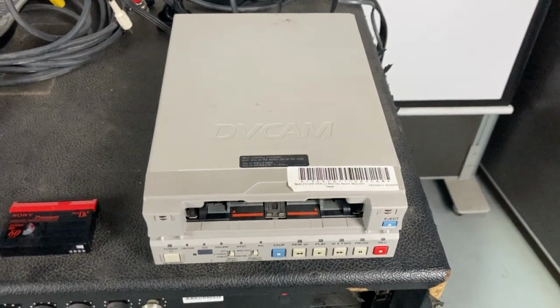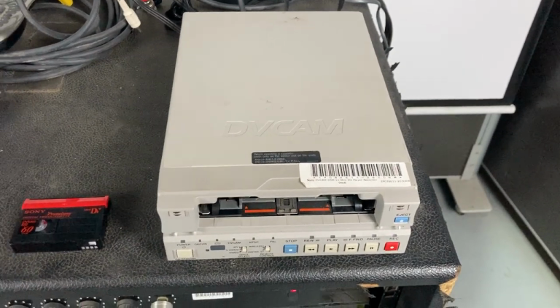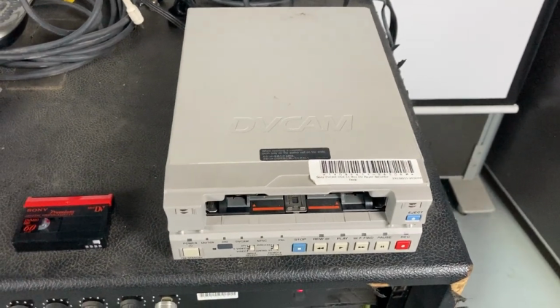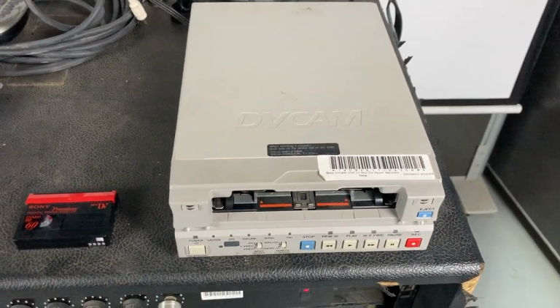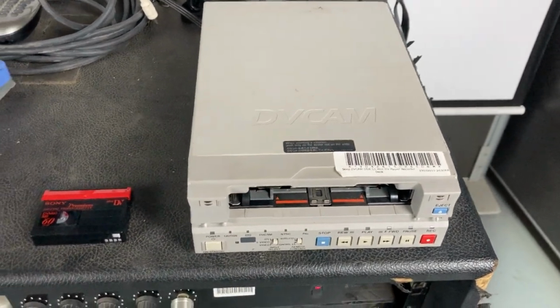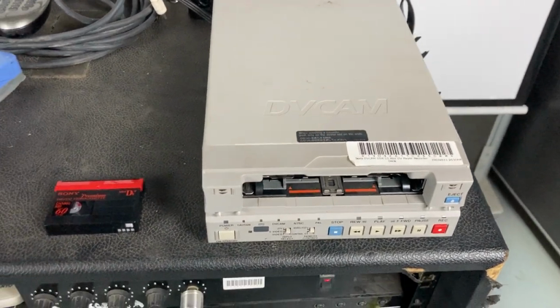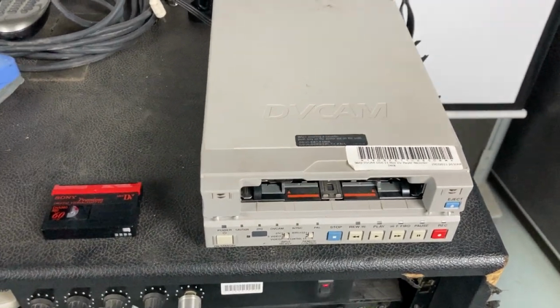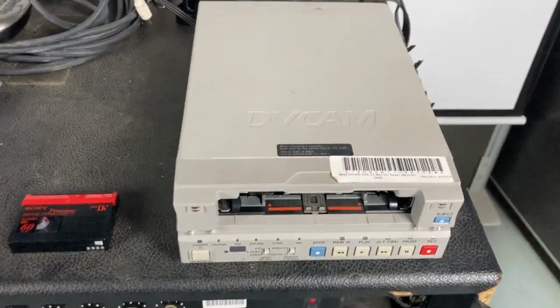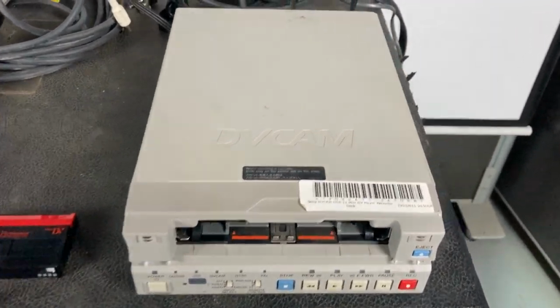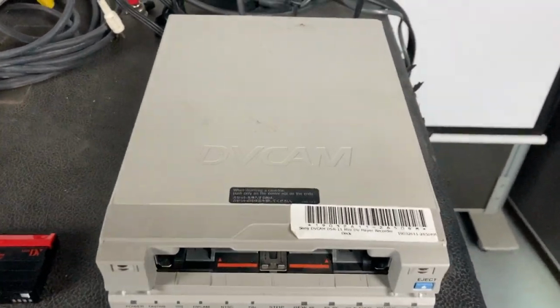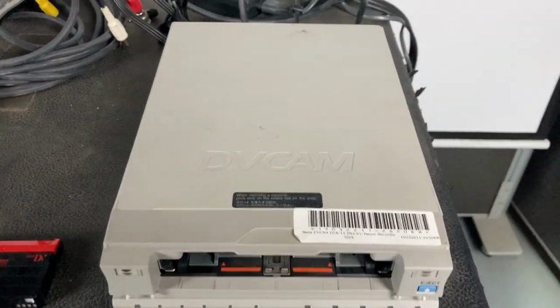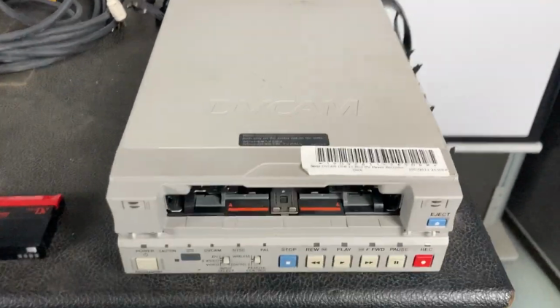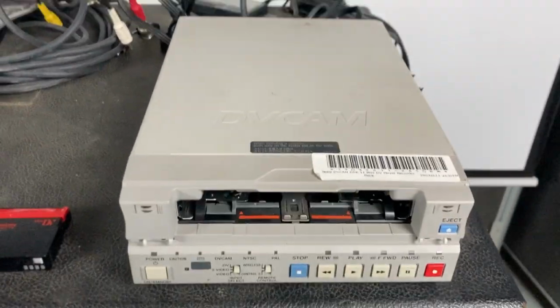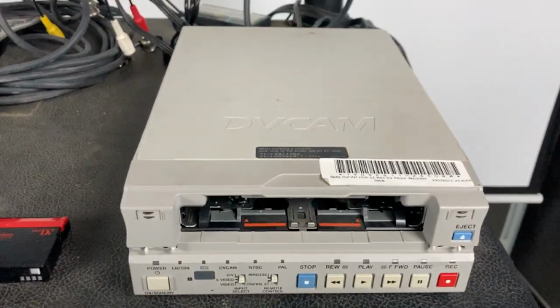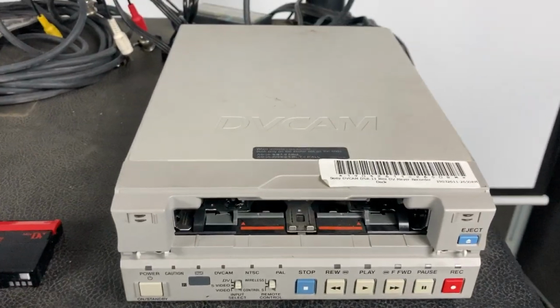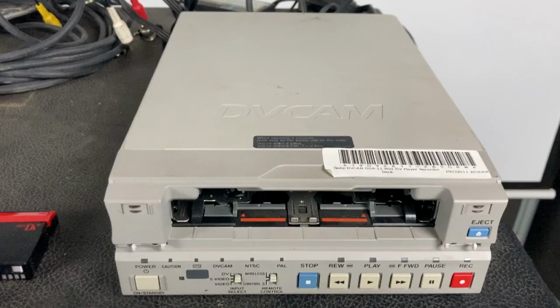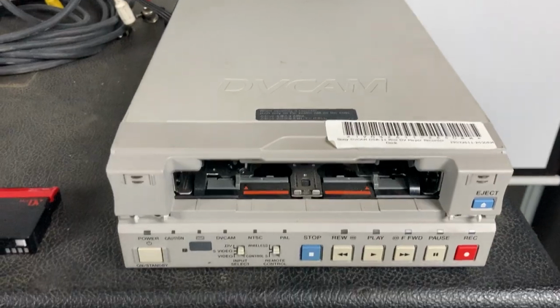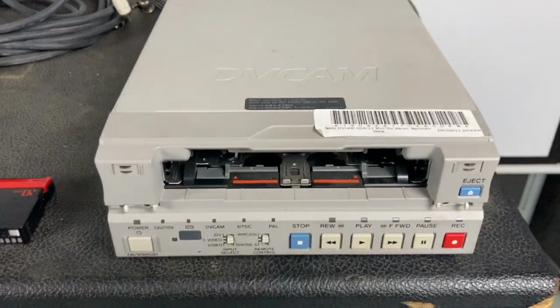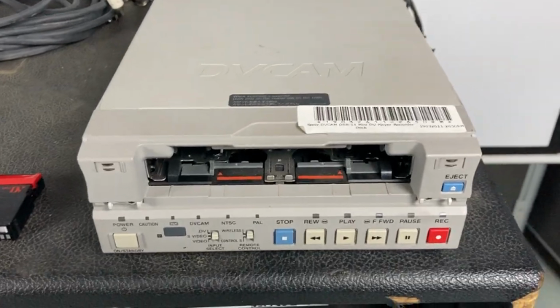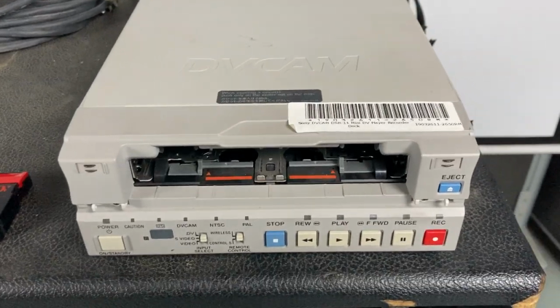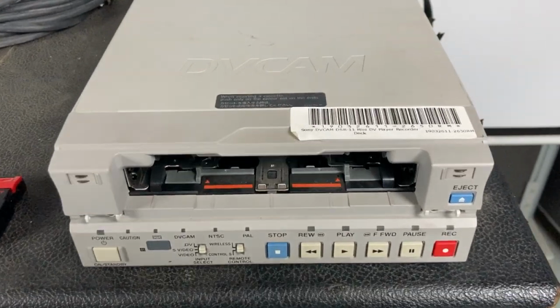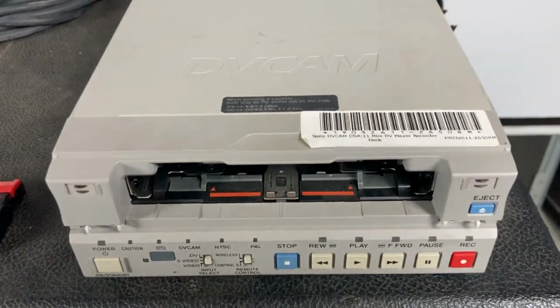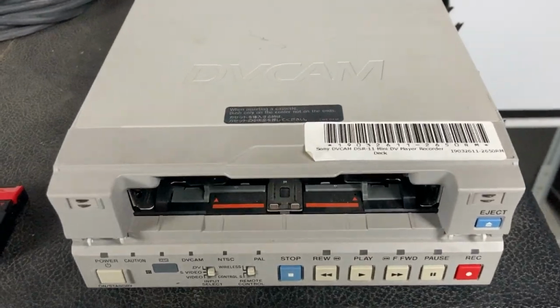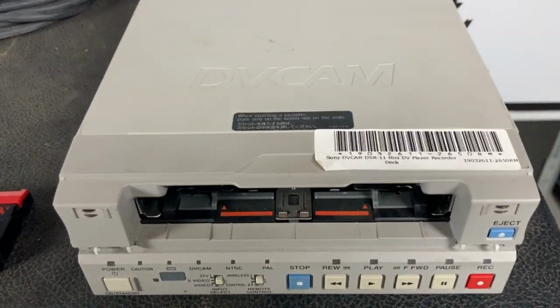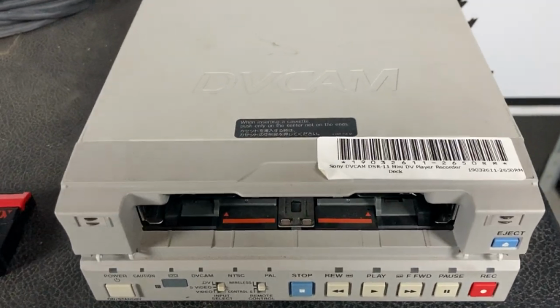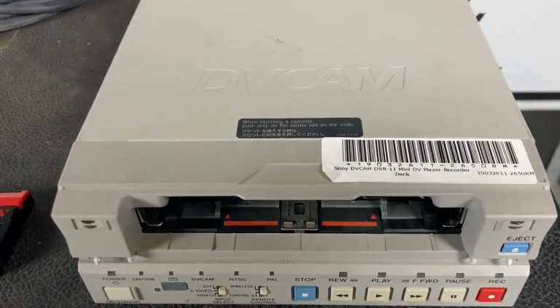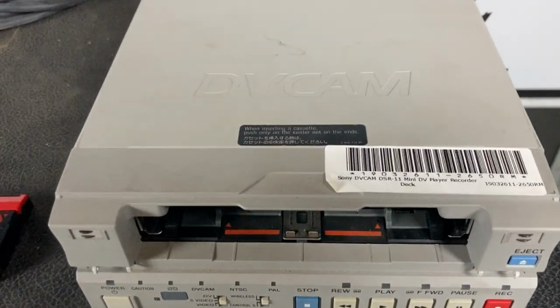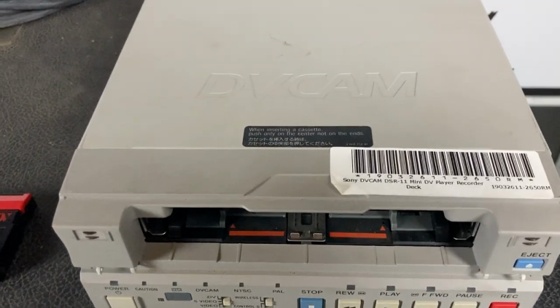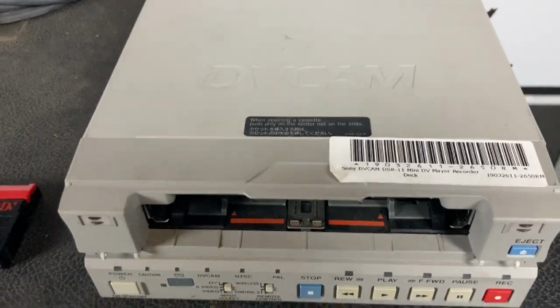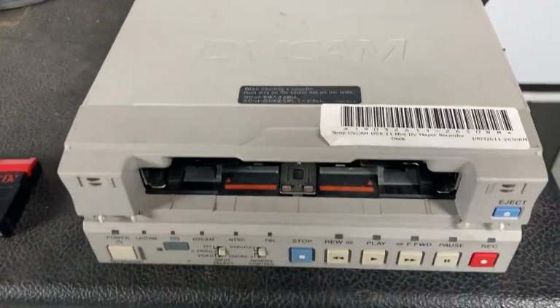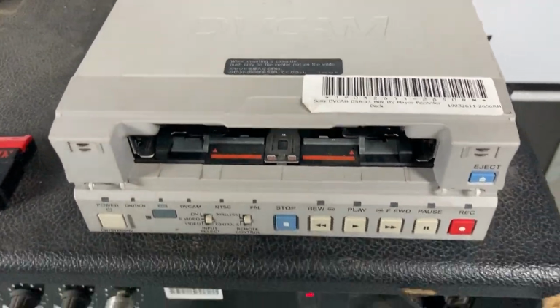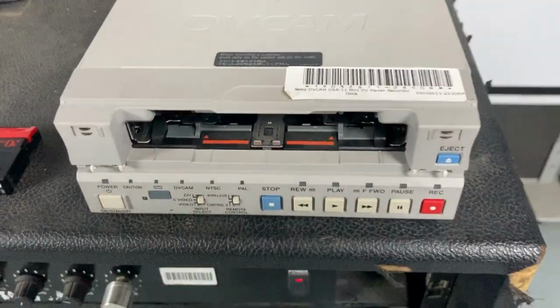Hello there, welcome to OzJawsOnline. This is just a brief video showing that this Sony DV cam is actually working.